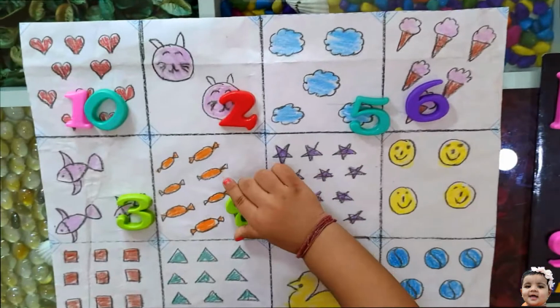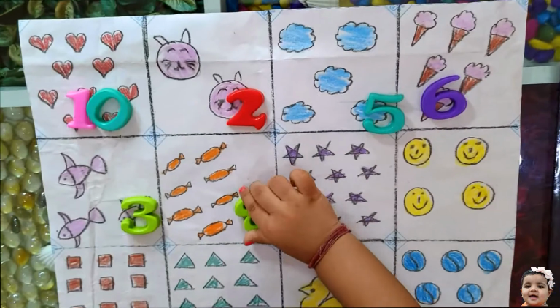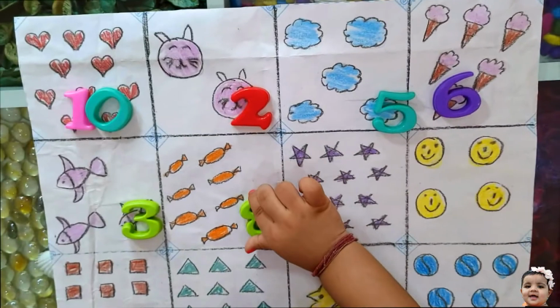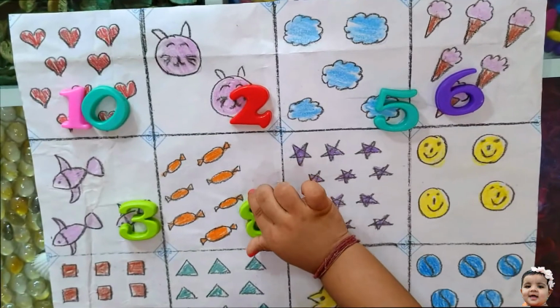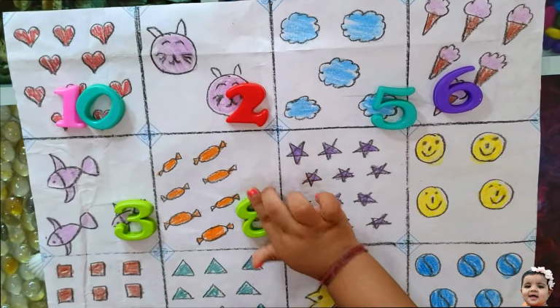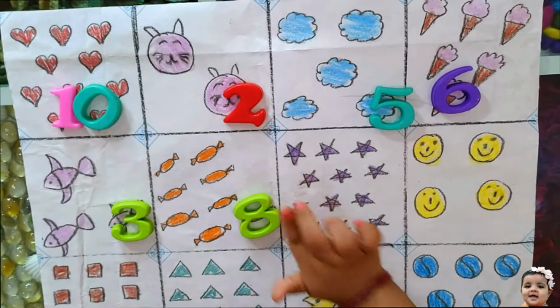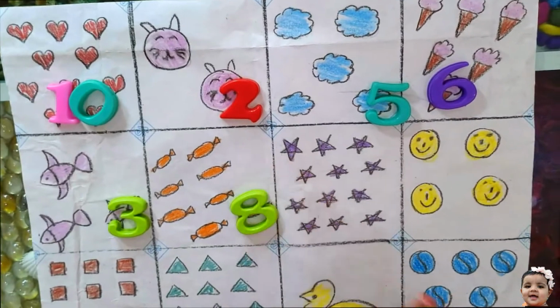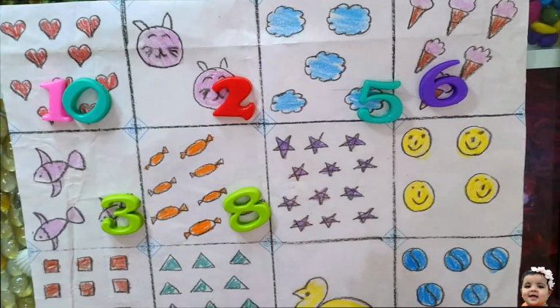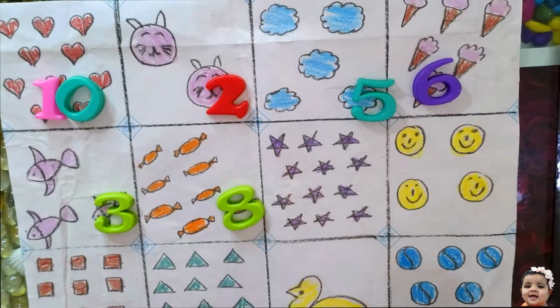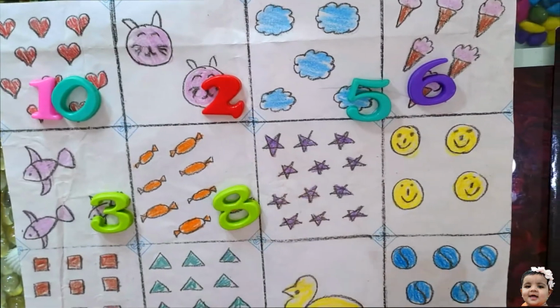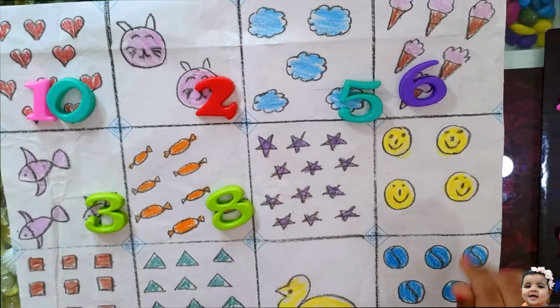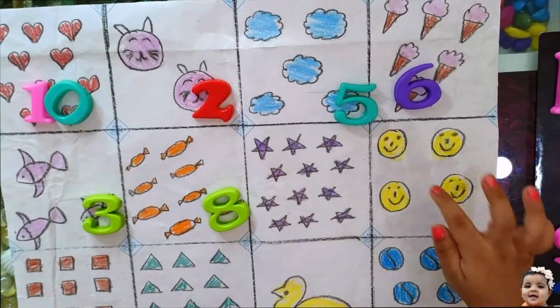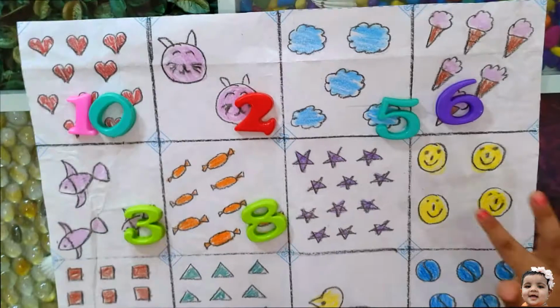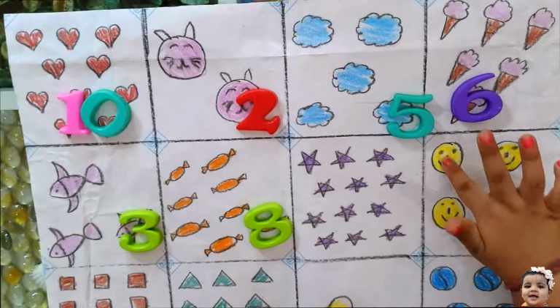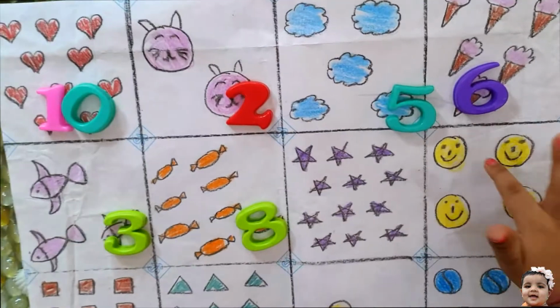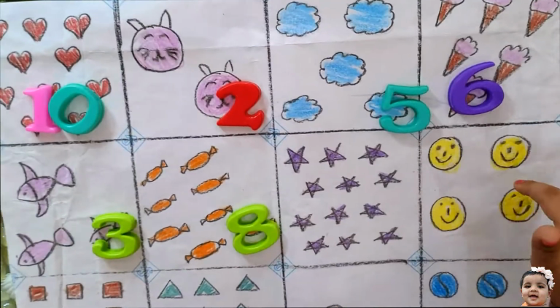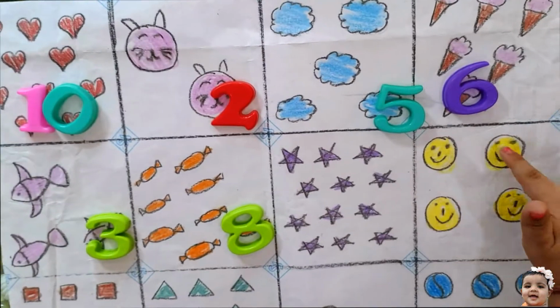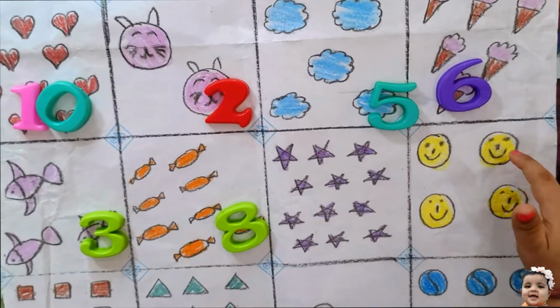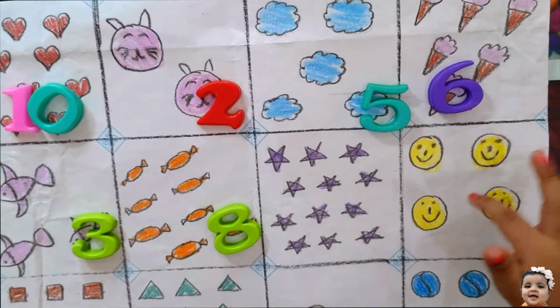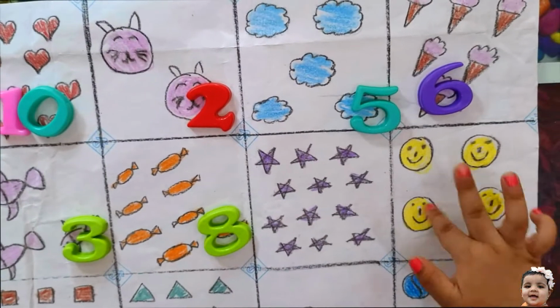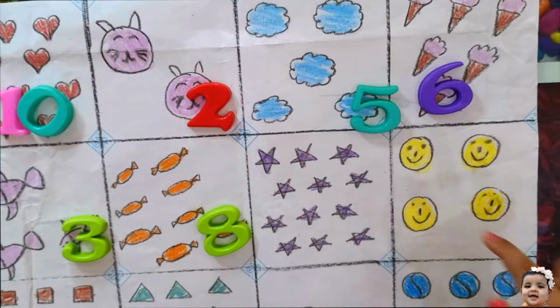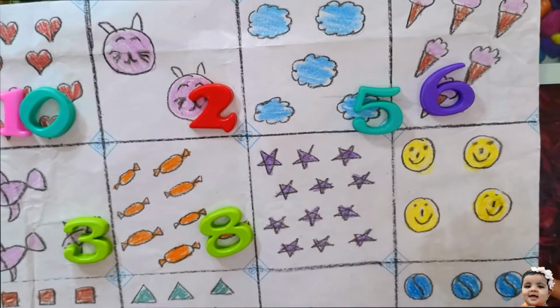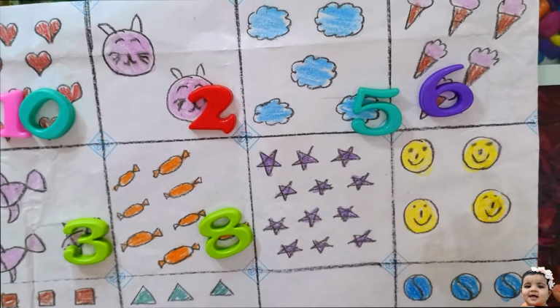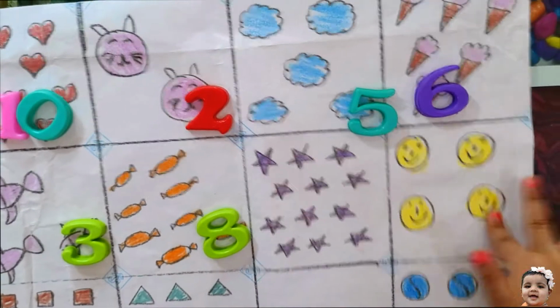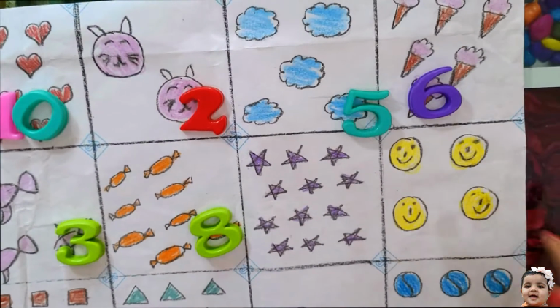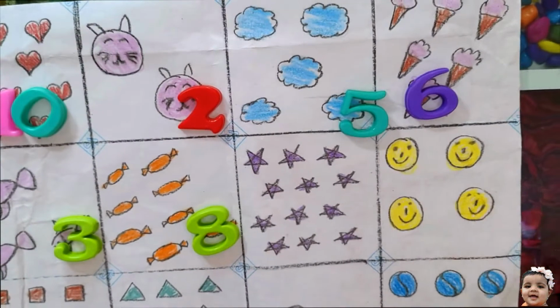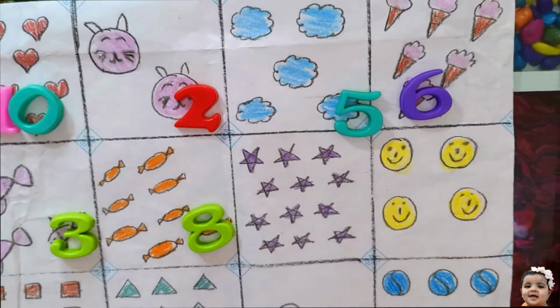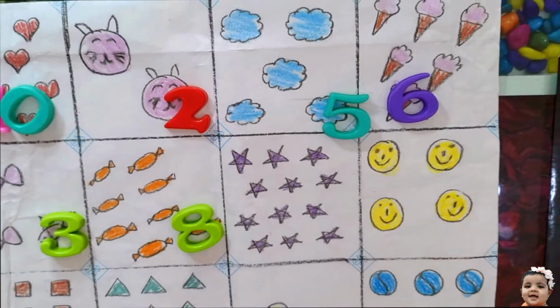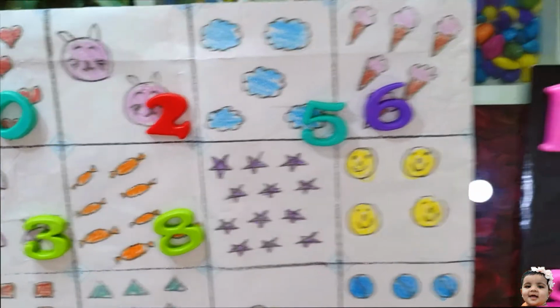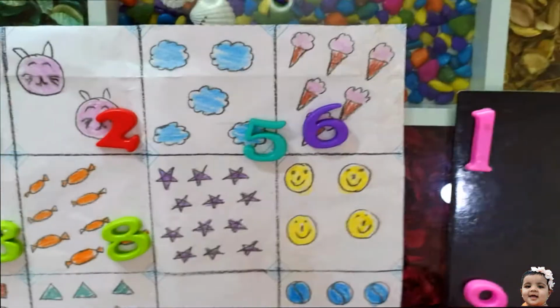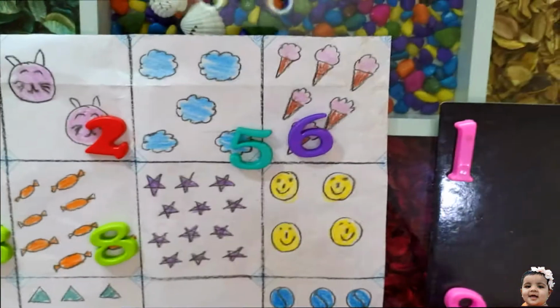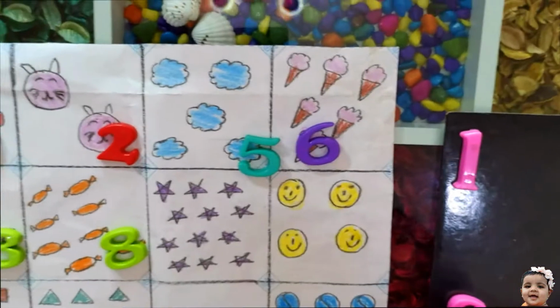Count the happy face. 1, 2, 3, 4. Very good.